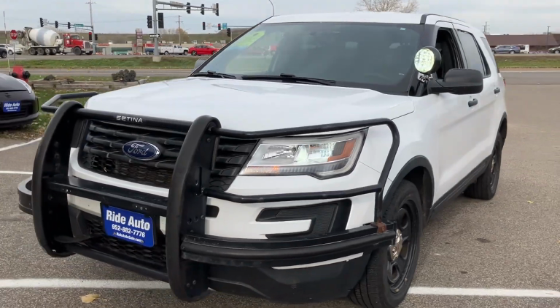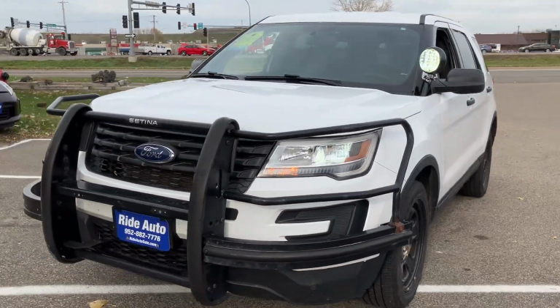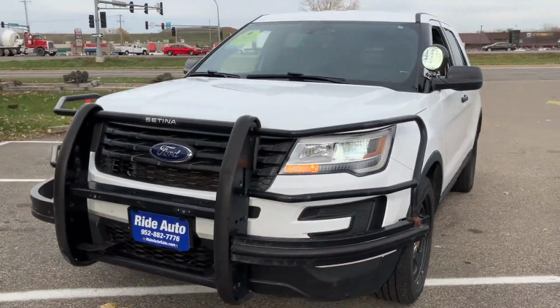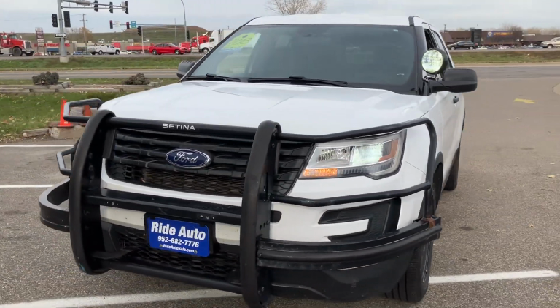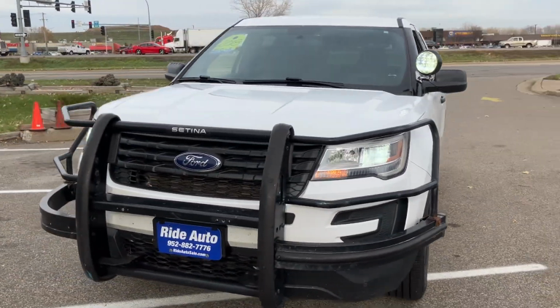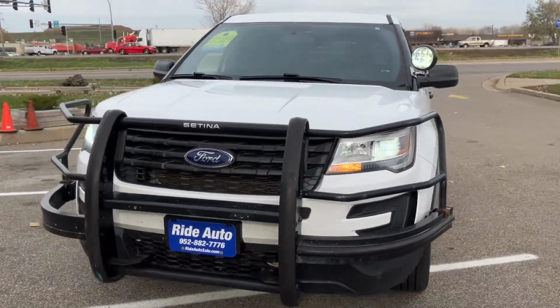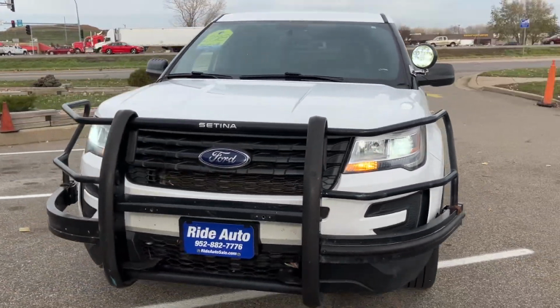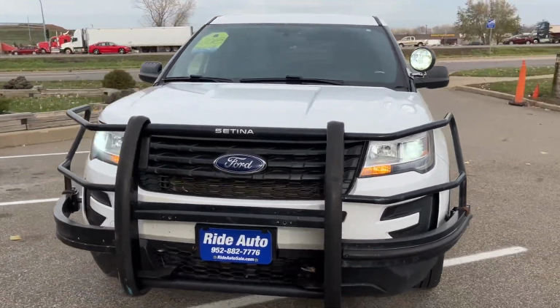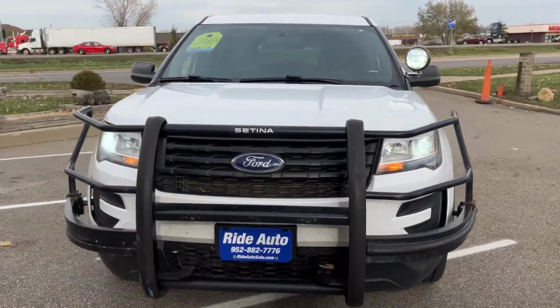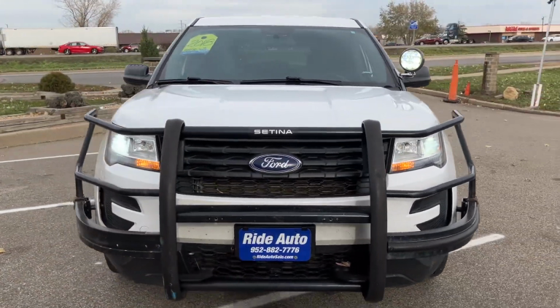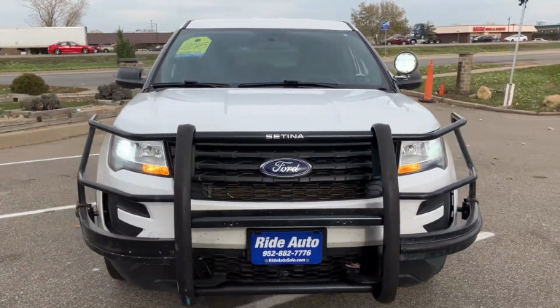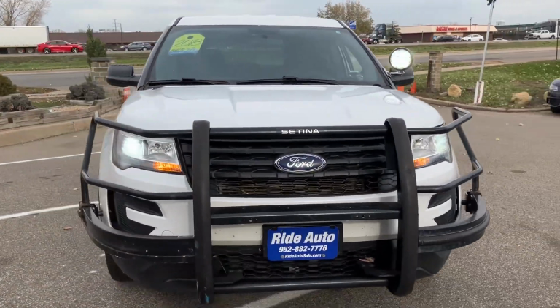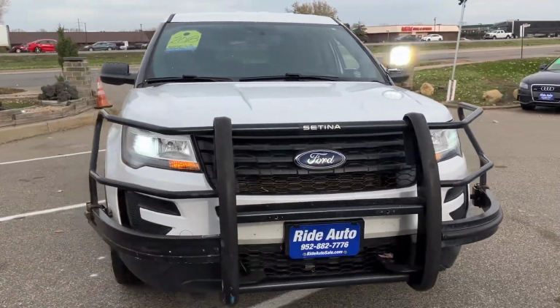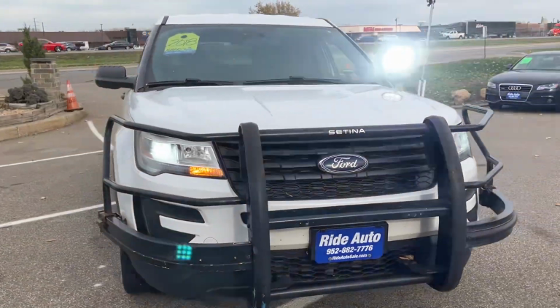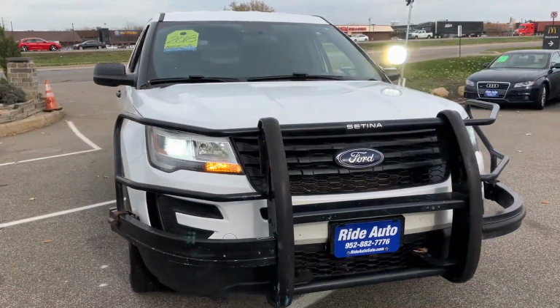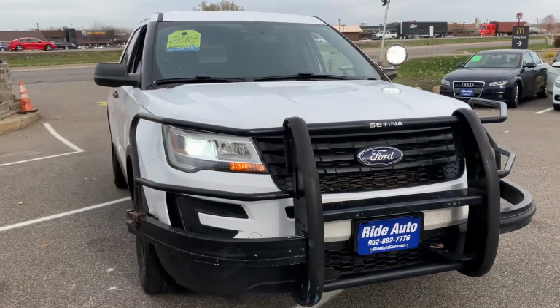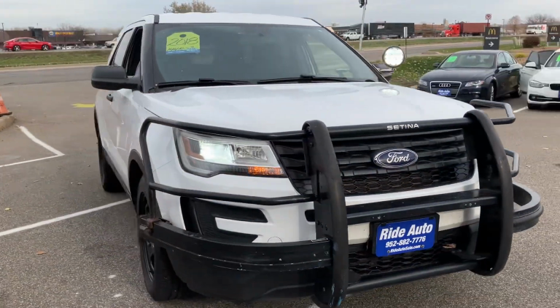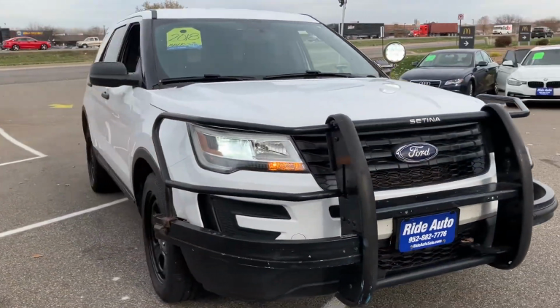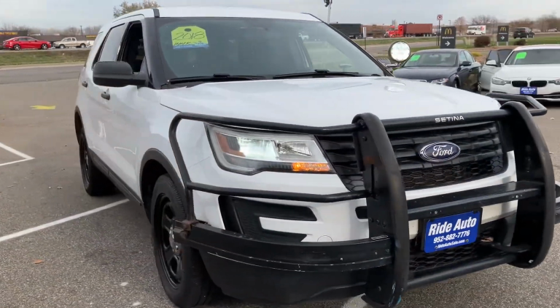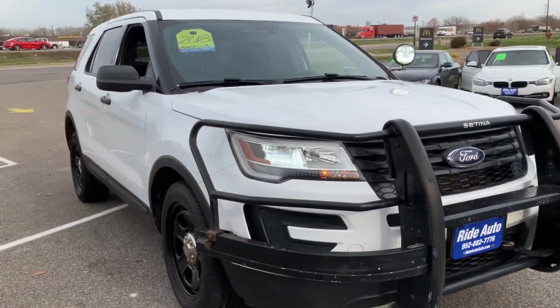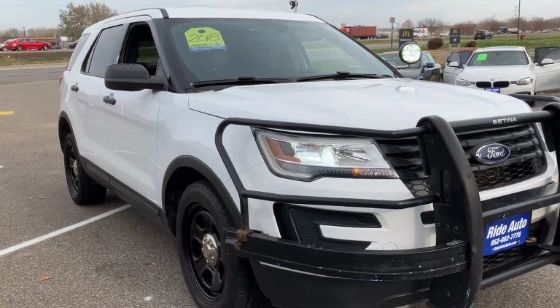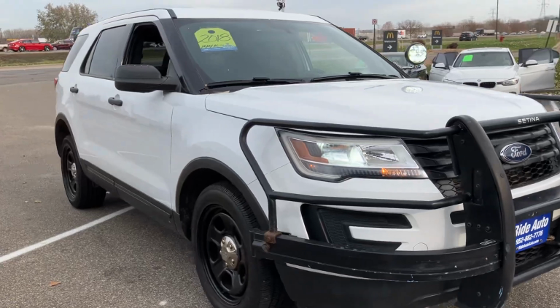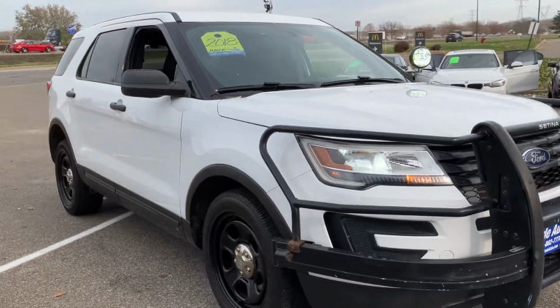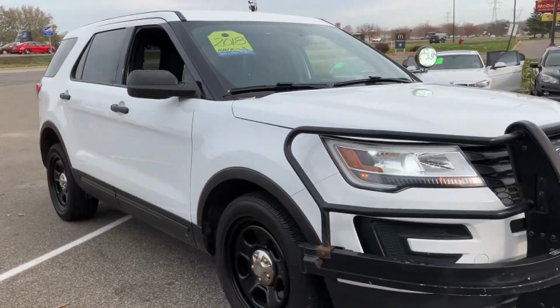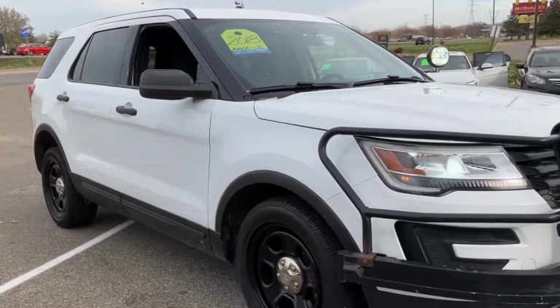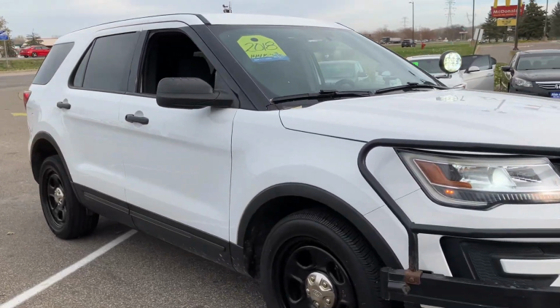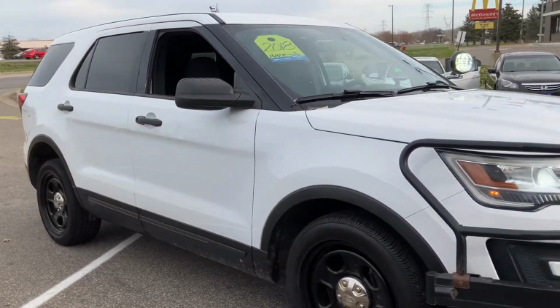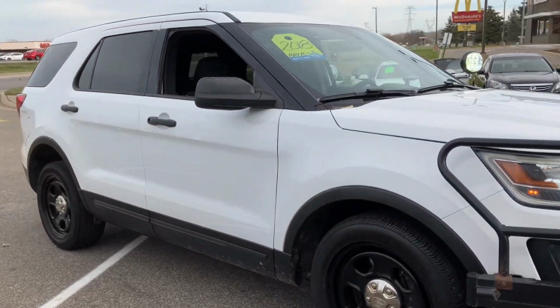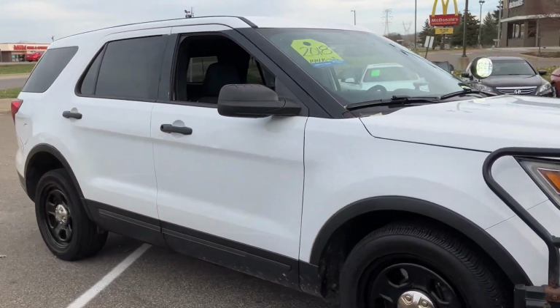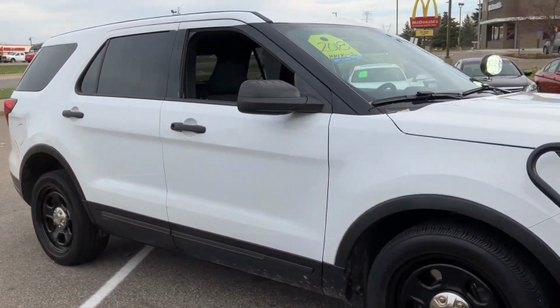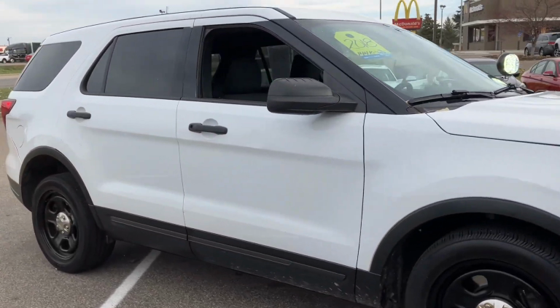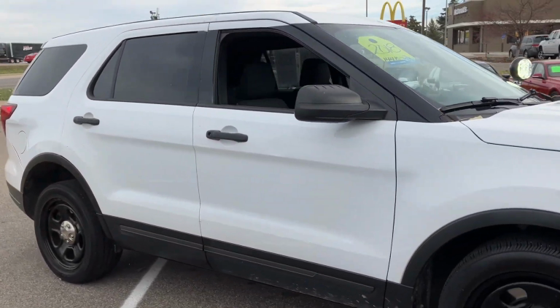Hello, welcome to Ride Auto — pleased to have you with us. Today we have this 2018 Ford Utility Interceptor Explorer.